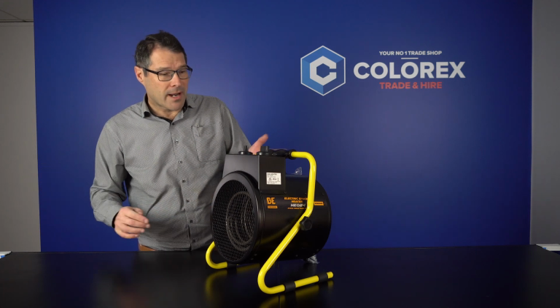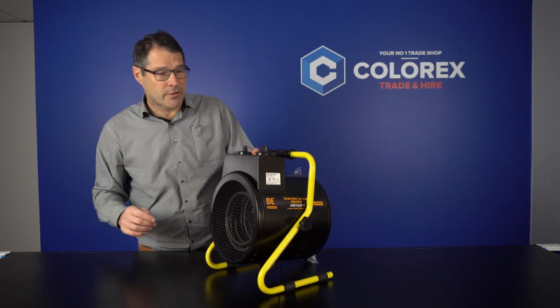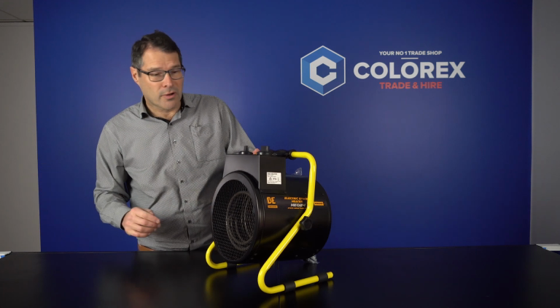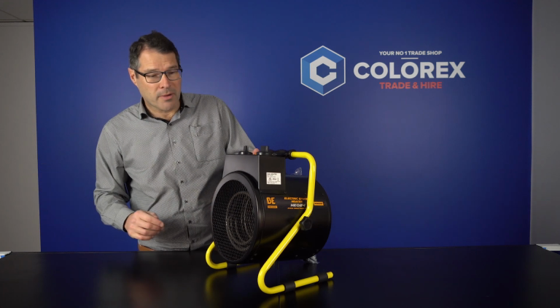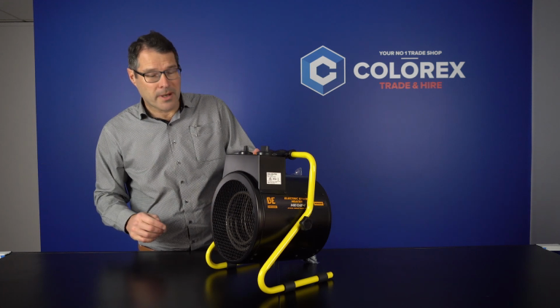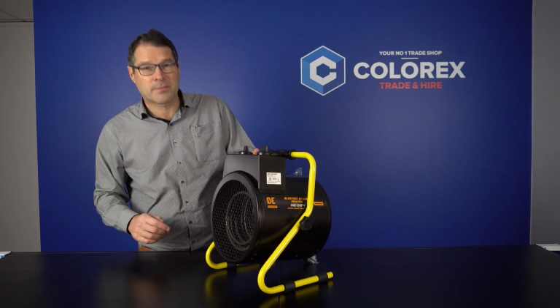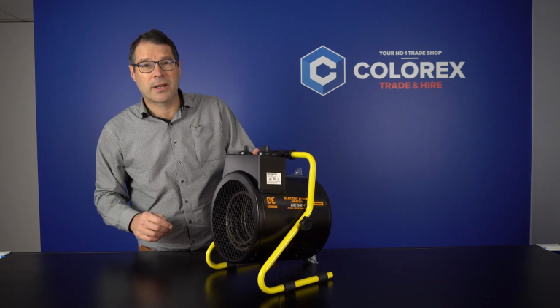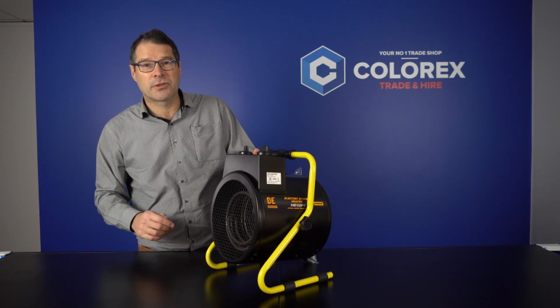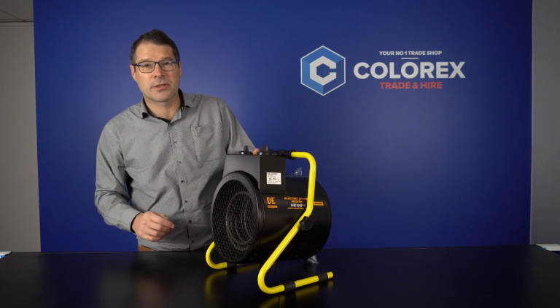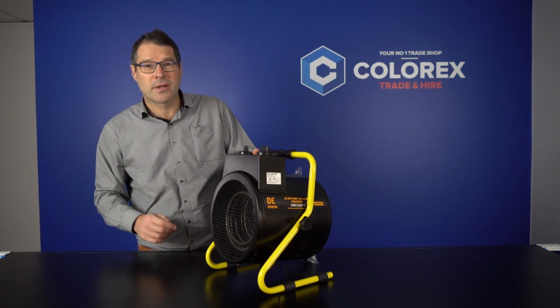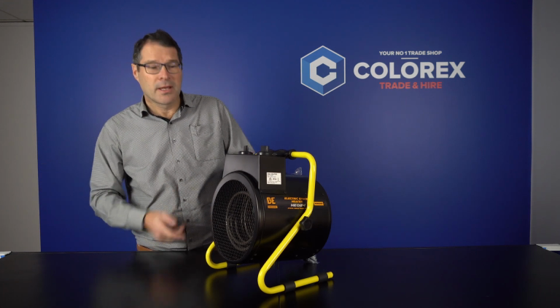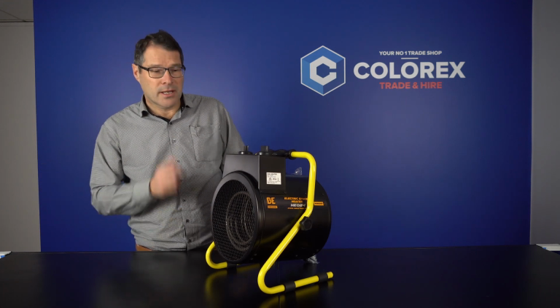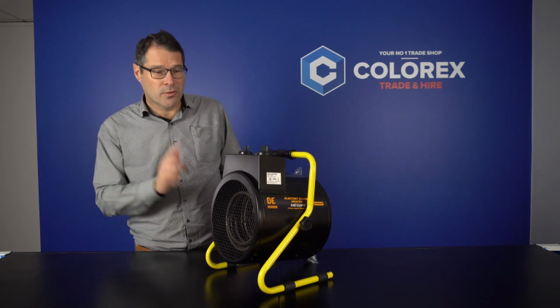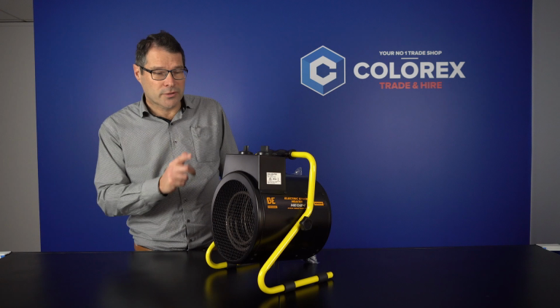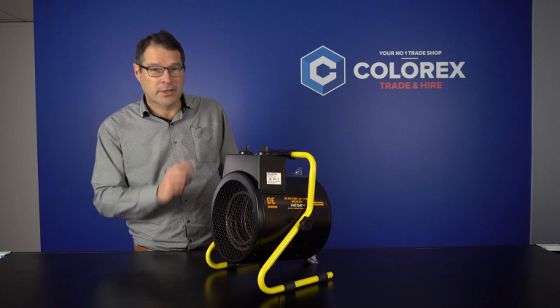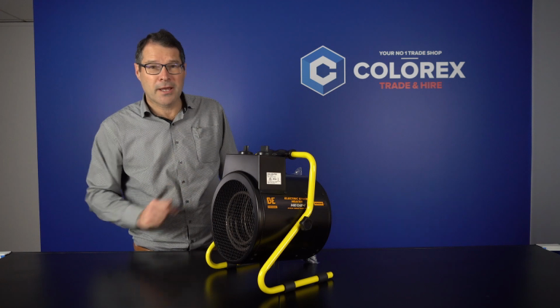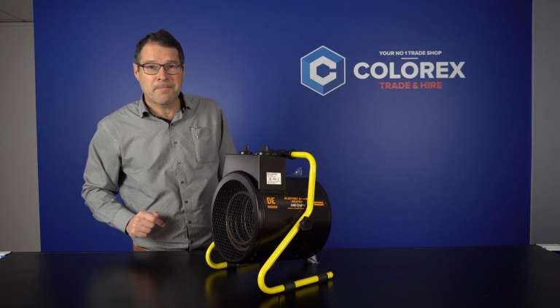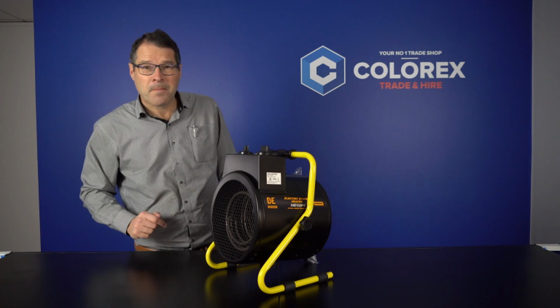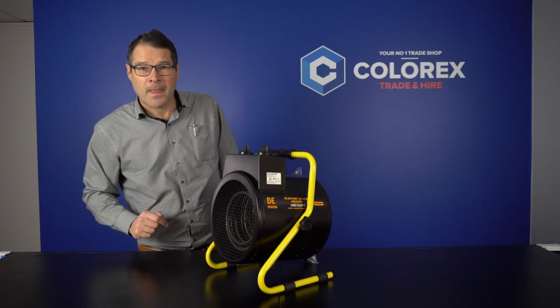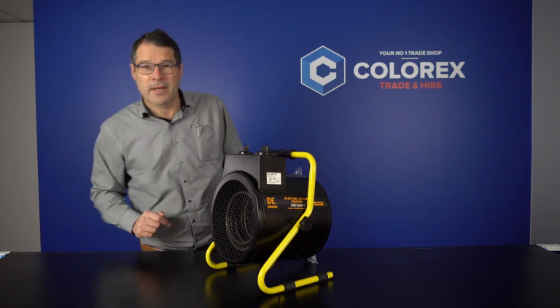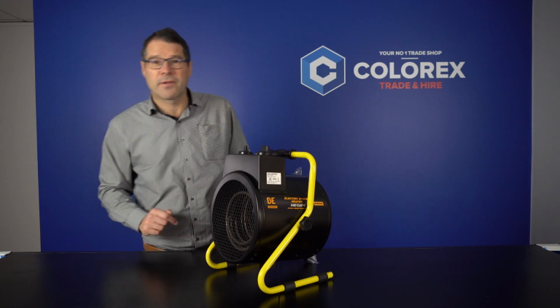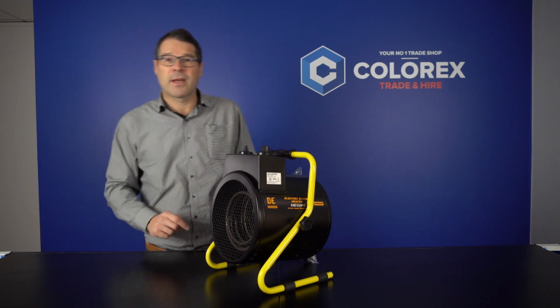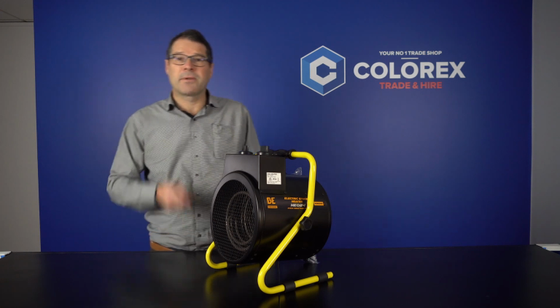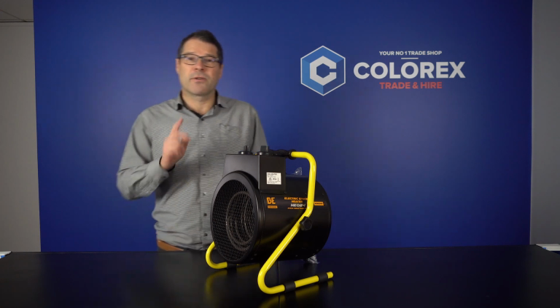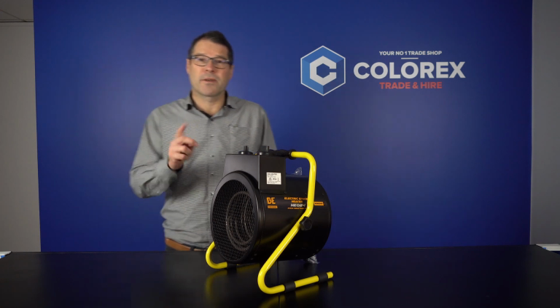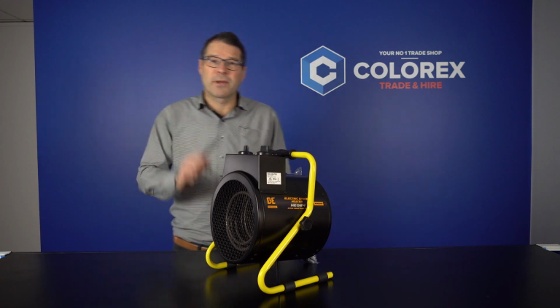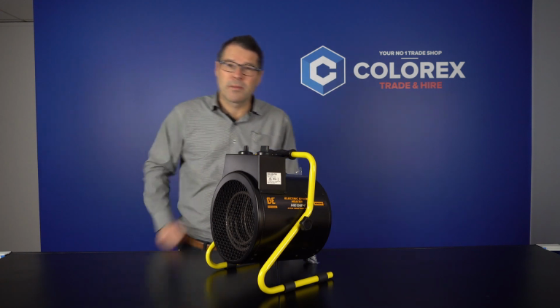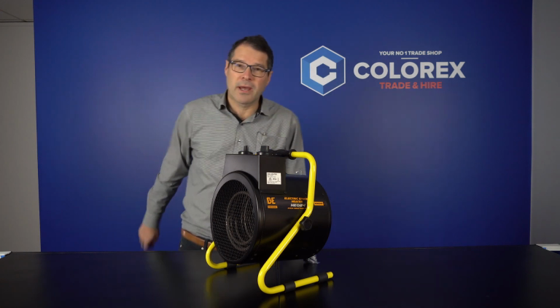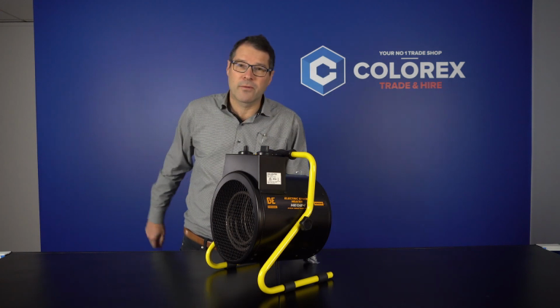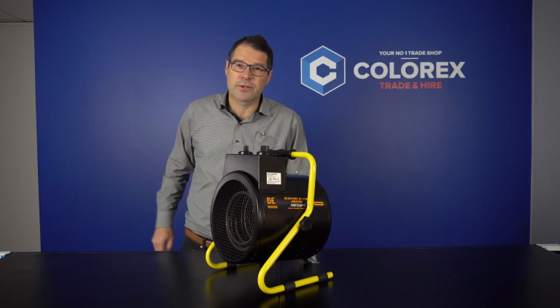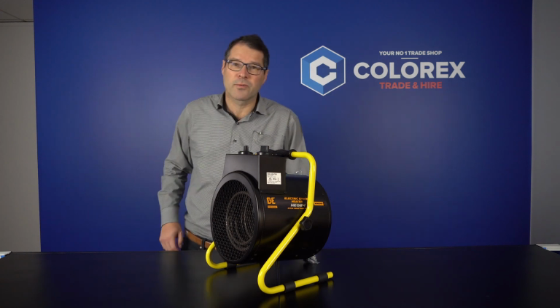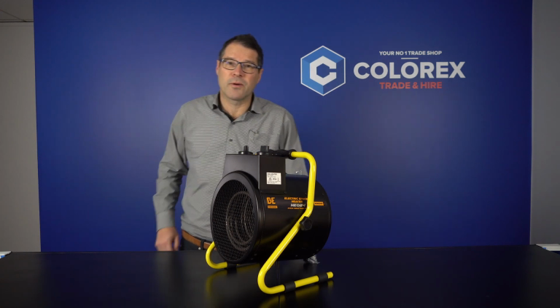They're $109 plus GST. Get yours today, and I think Appie's got something in the bag for us as well.